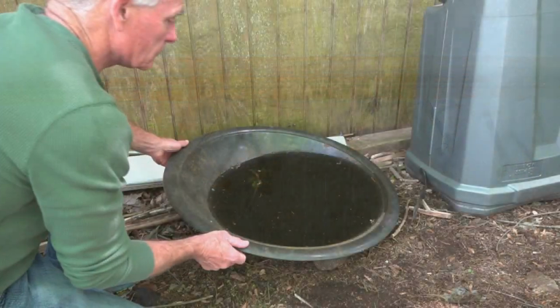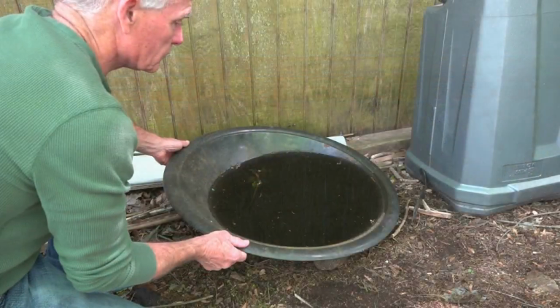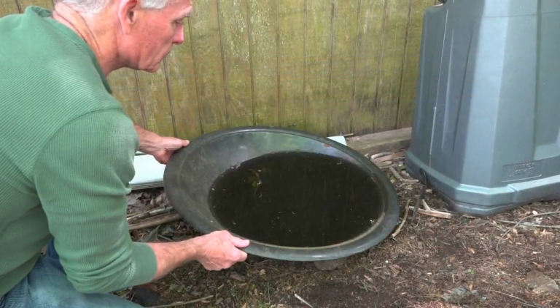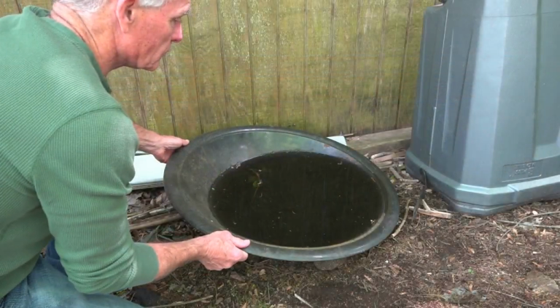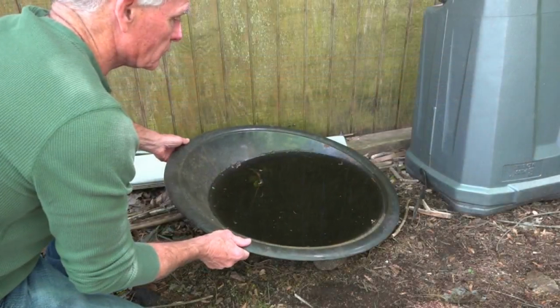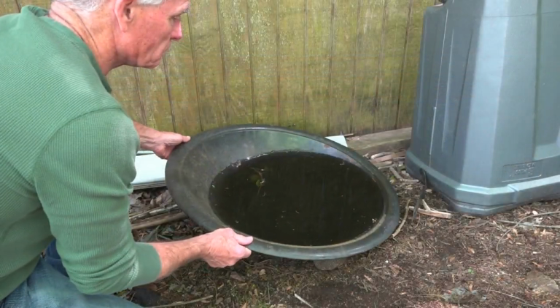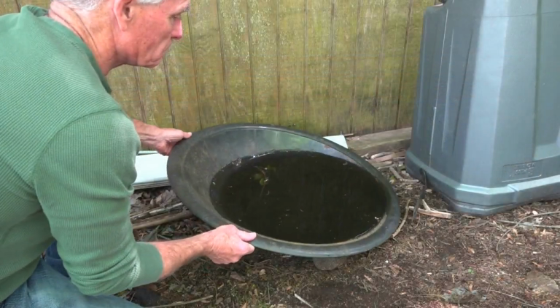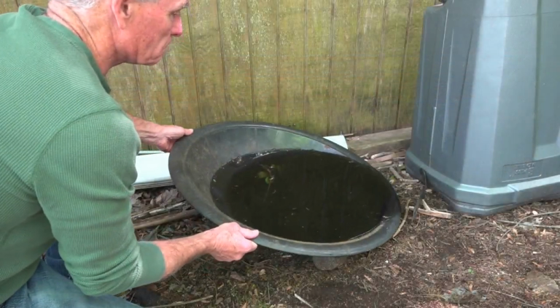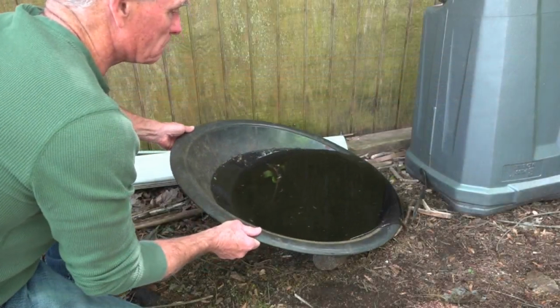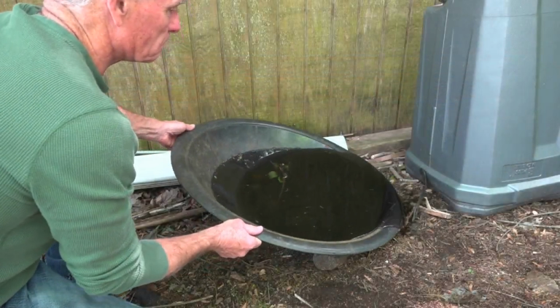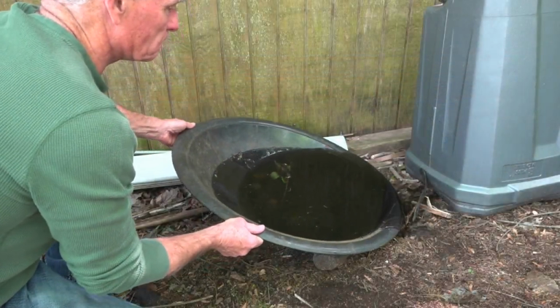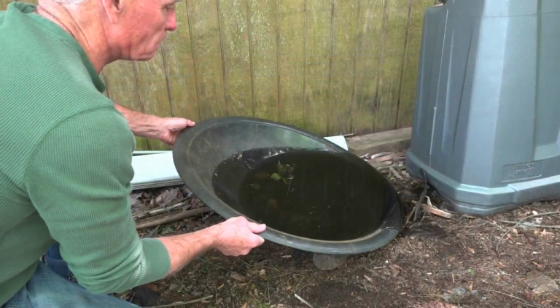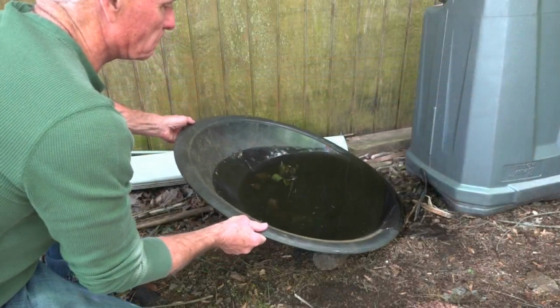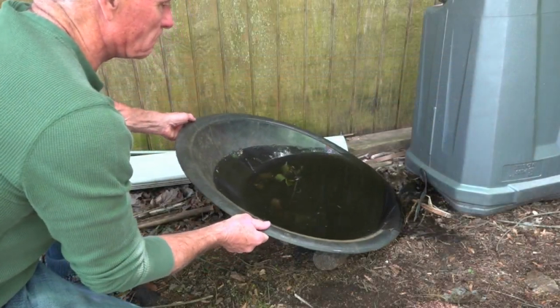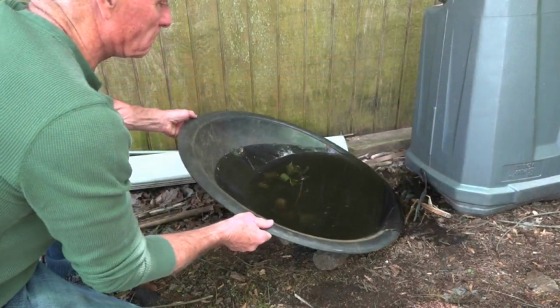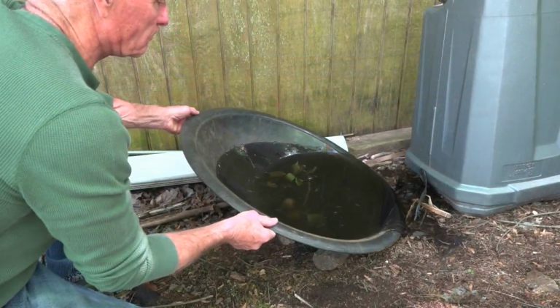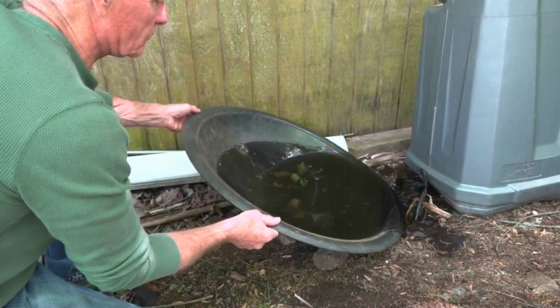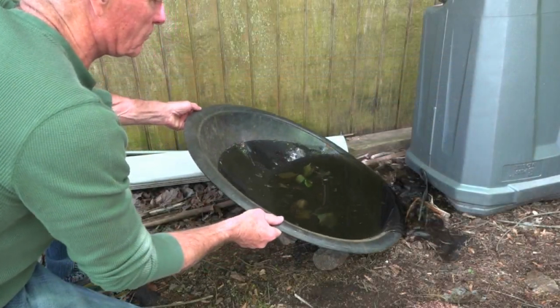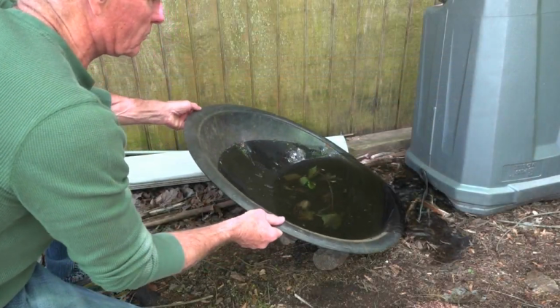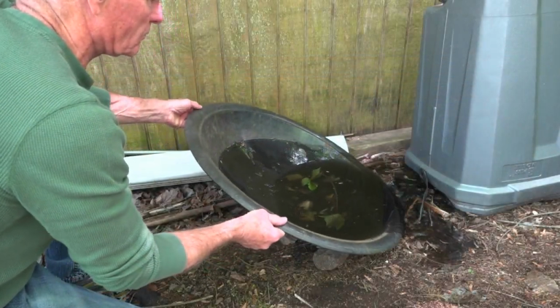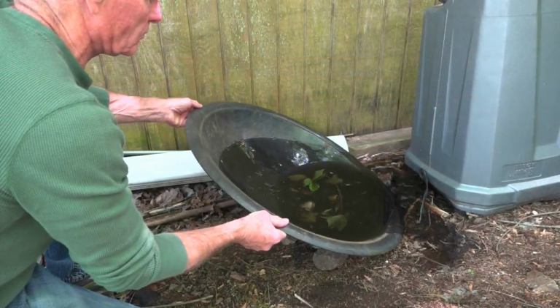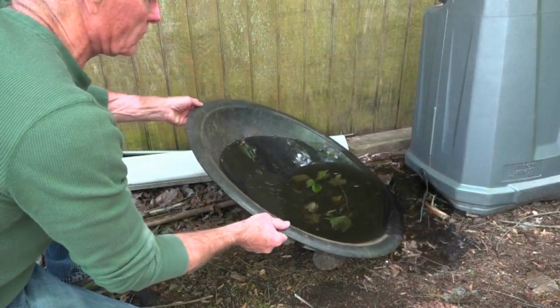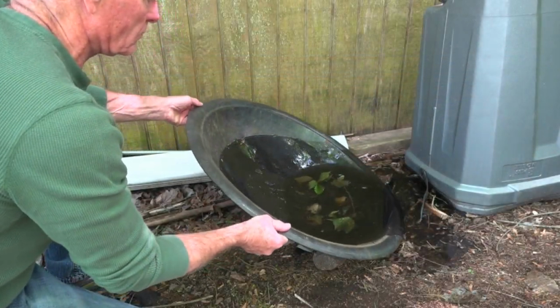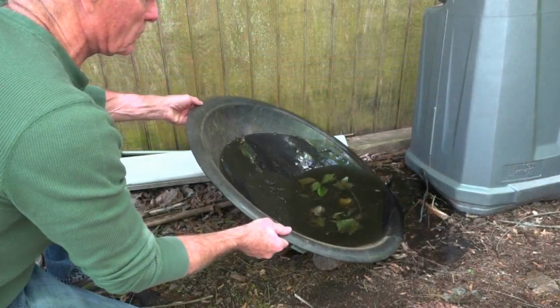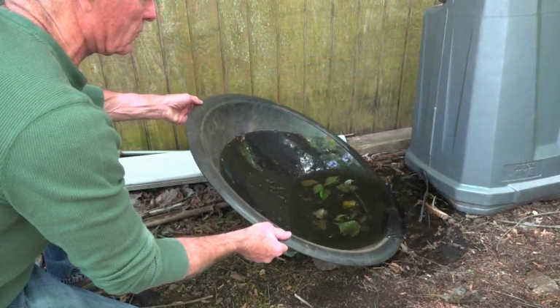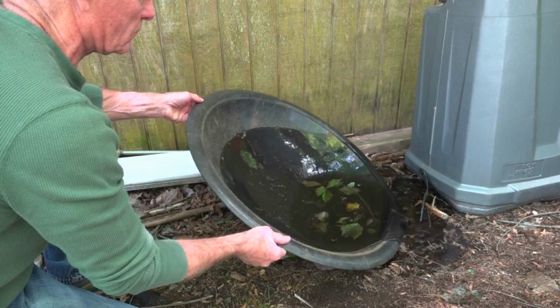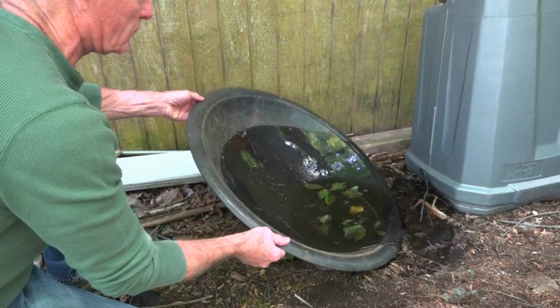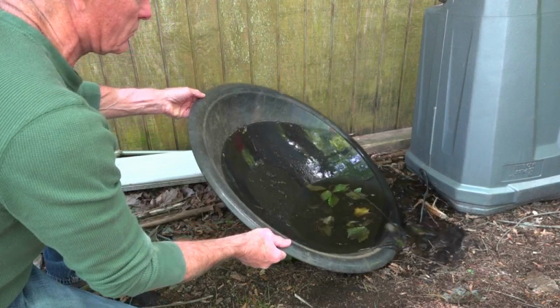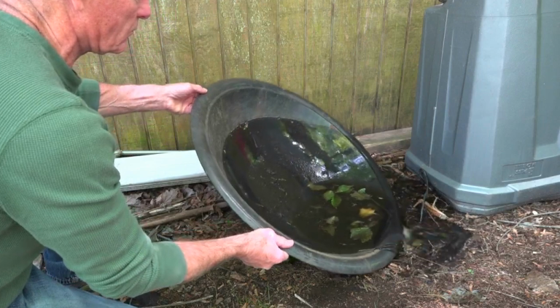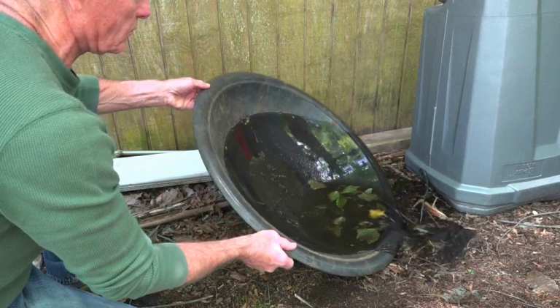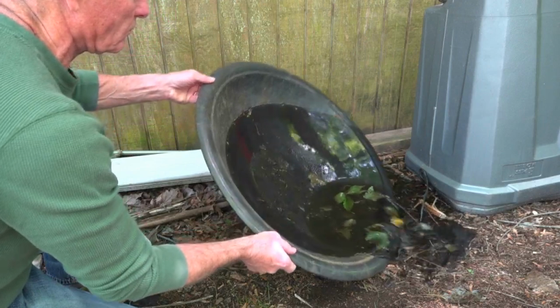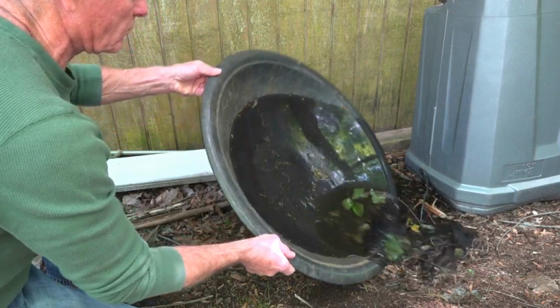So if you have water-filled containers, snap to it — dump them out, get rid of those larvae.